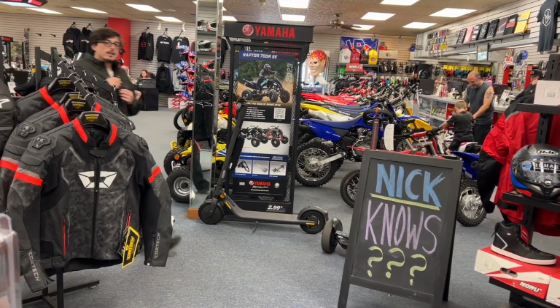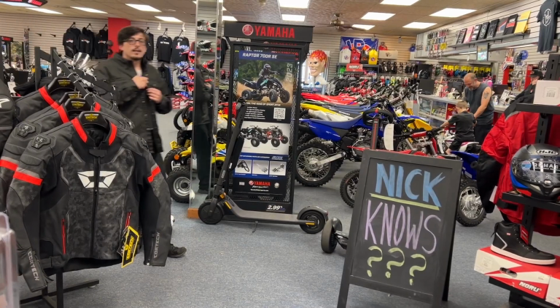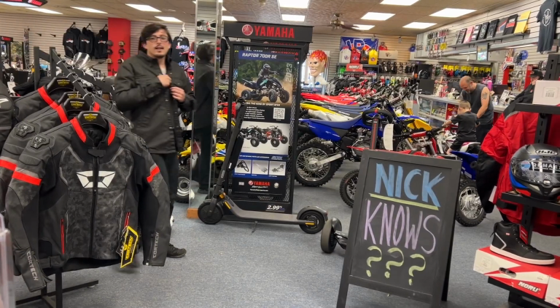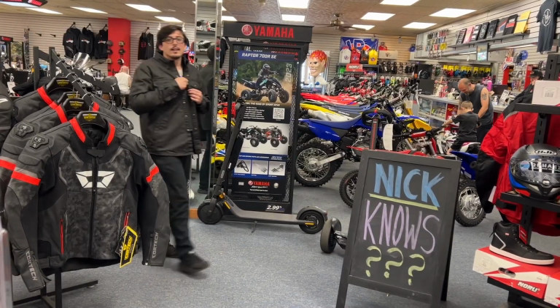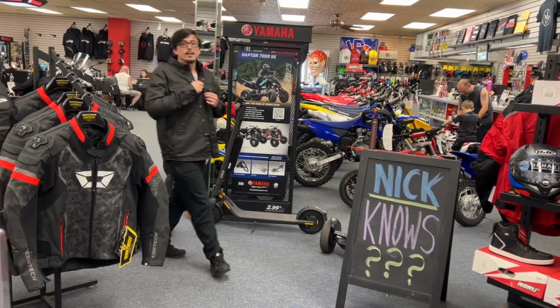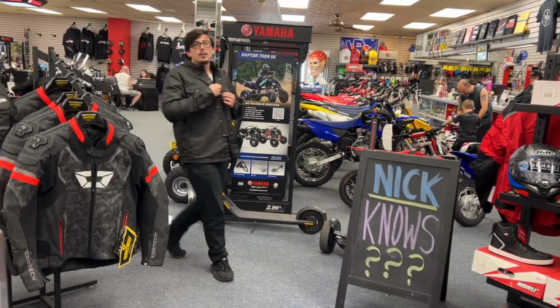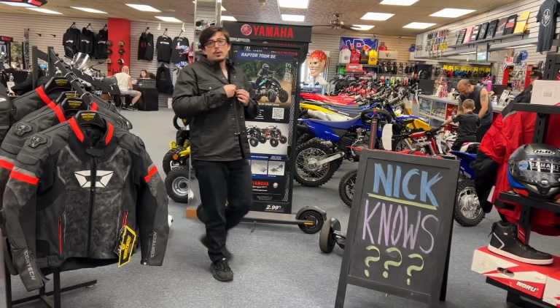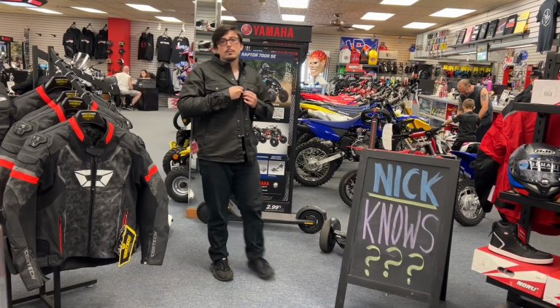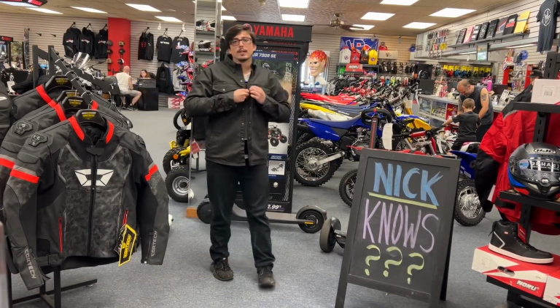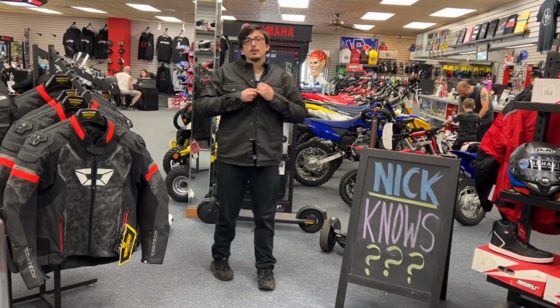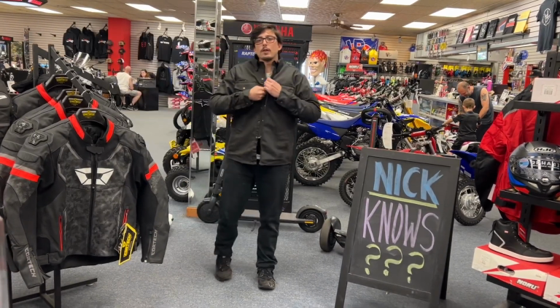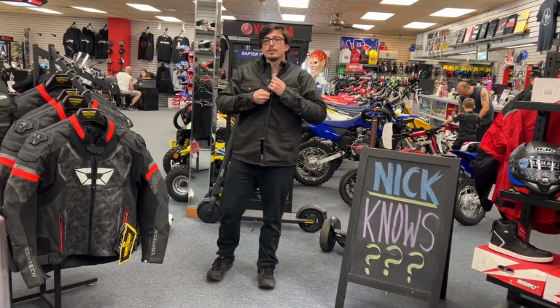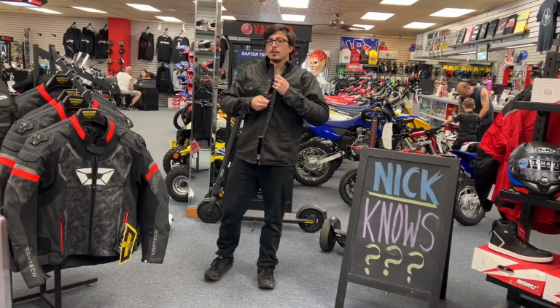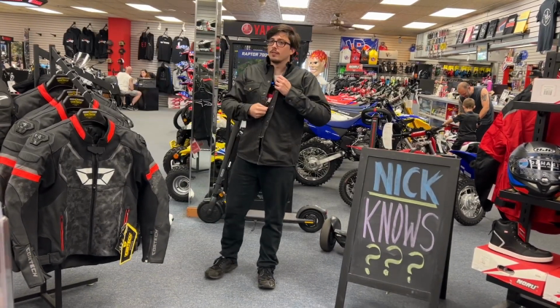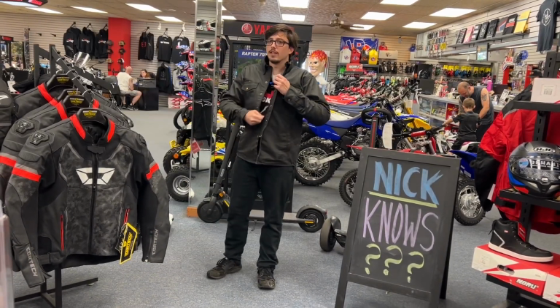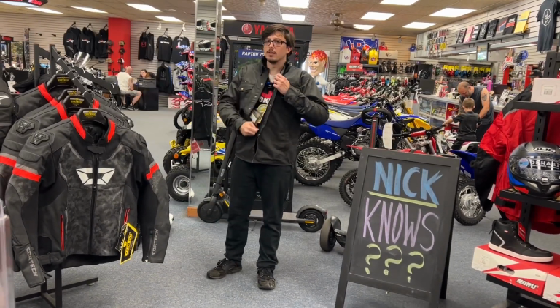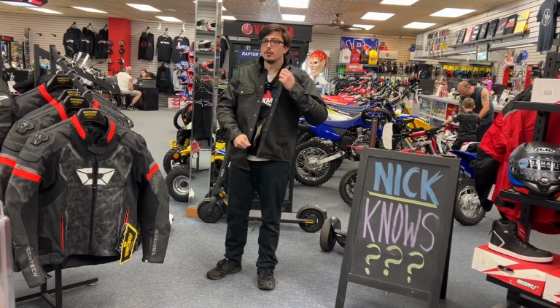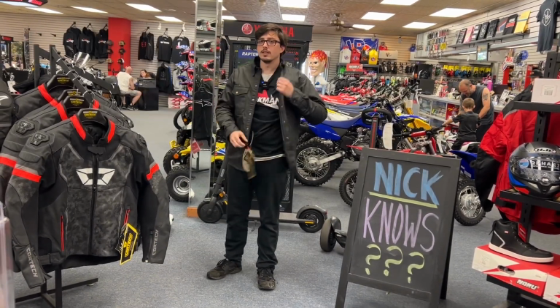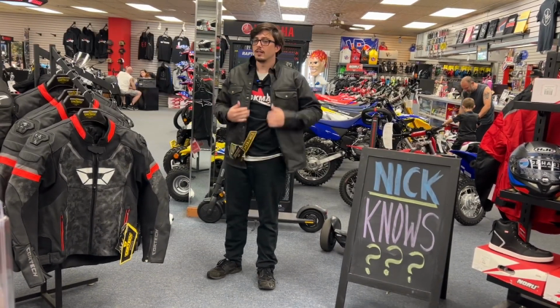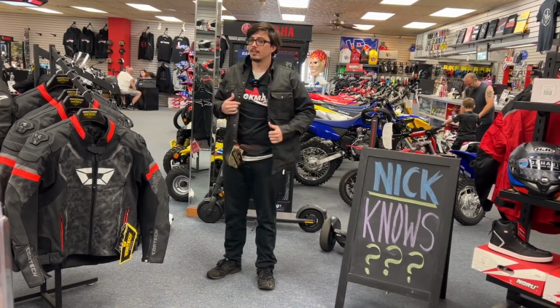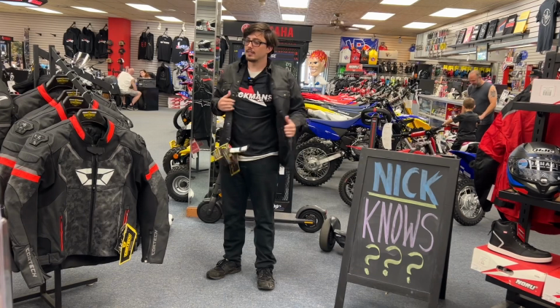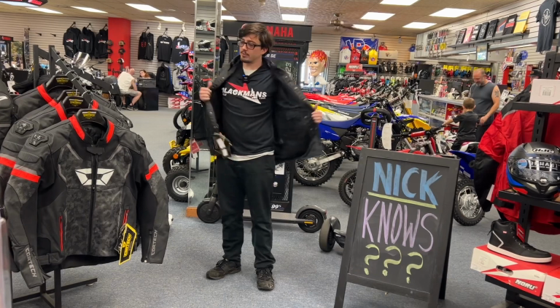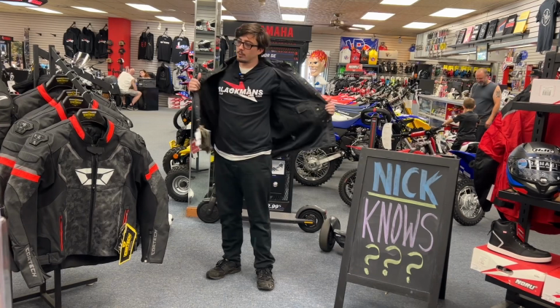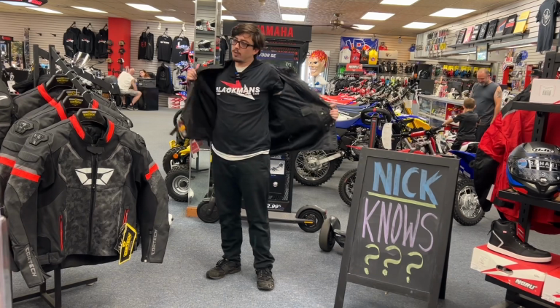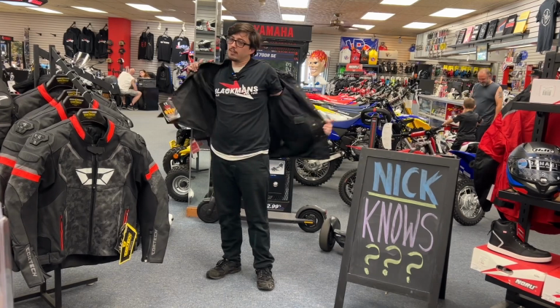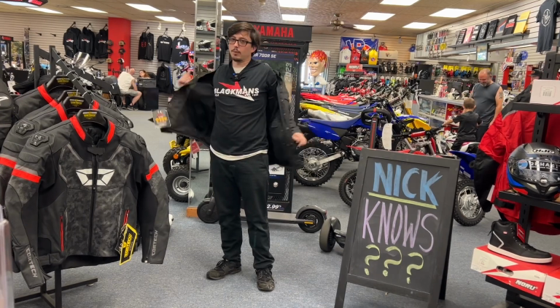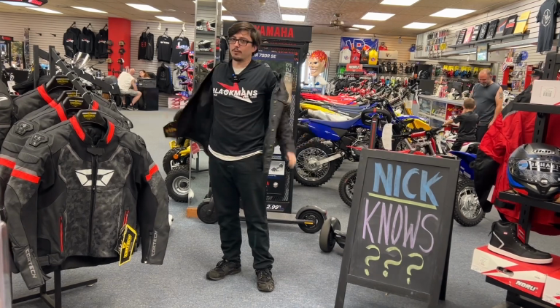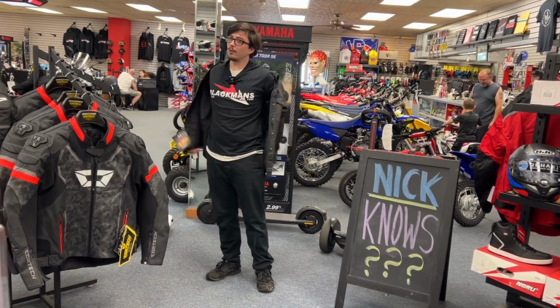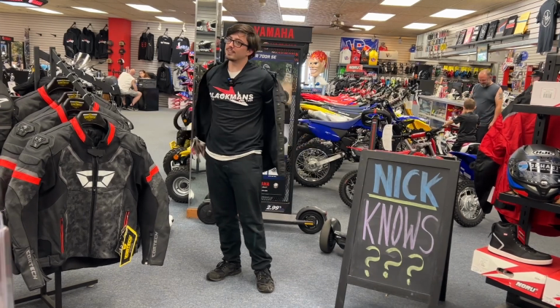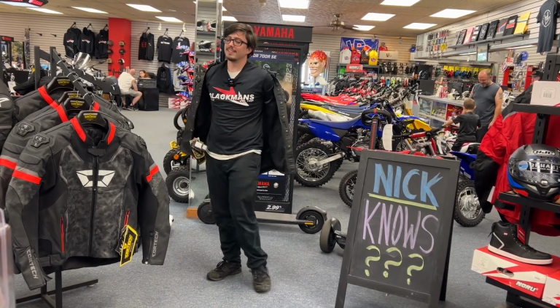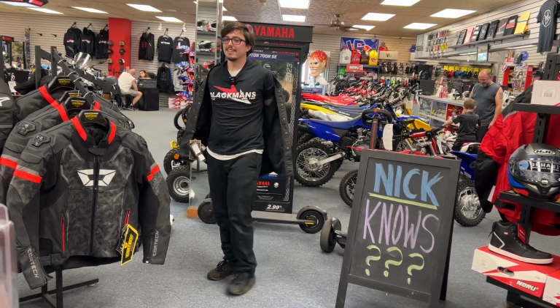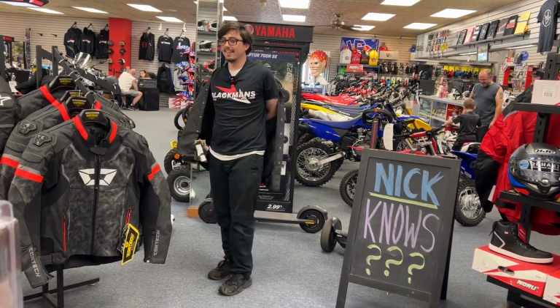Hi, welcome back to another episode of Nick Knows. This is episode one with your host, Nick.